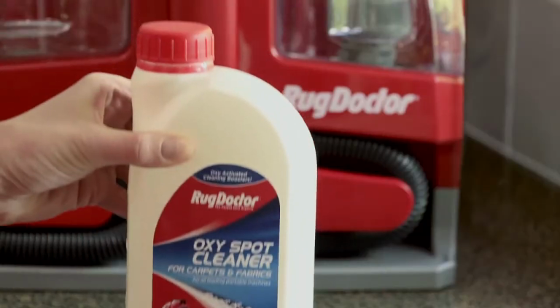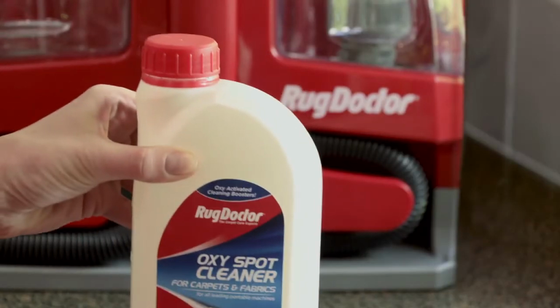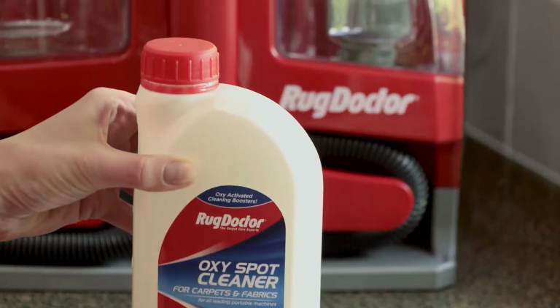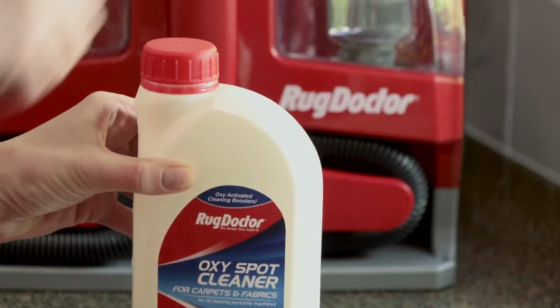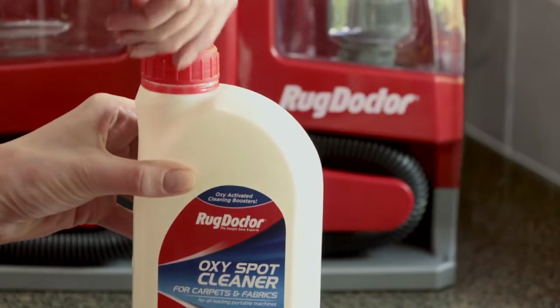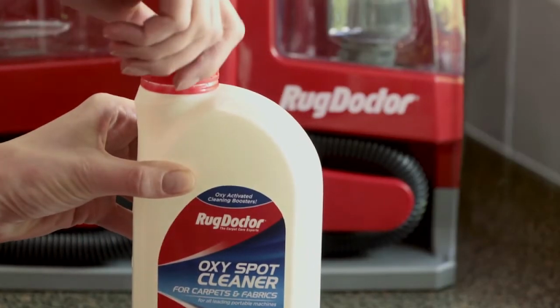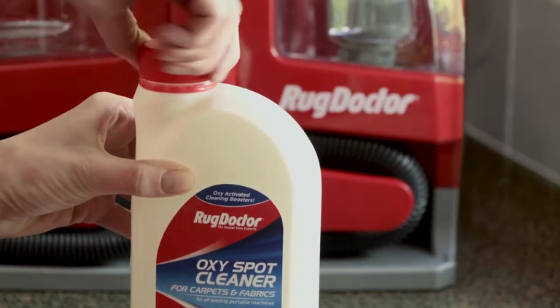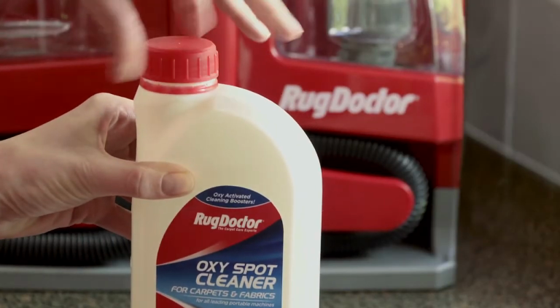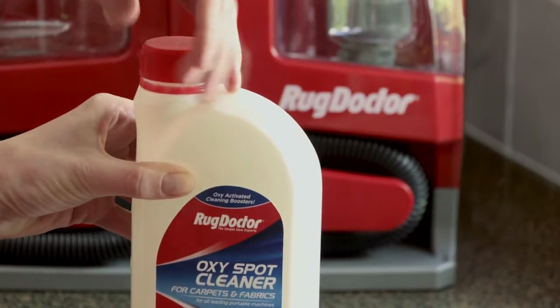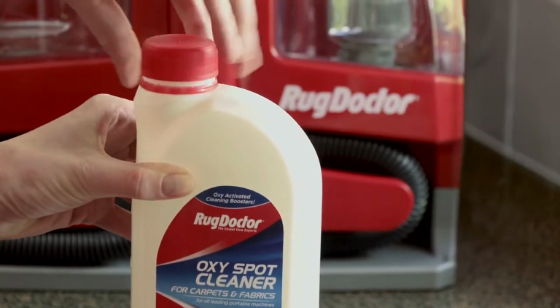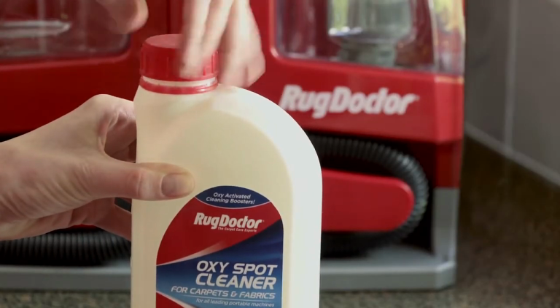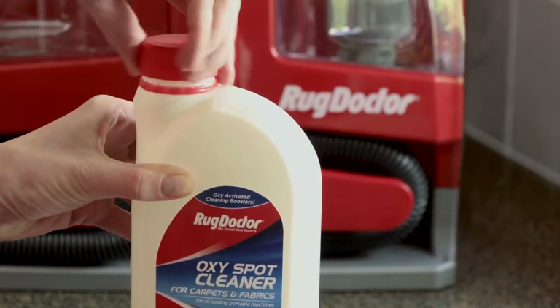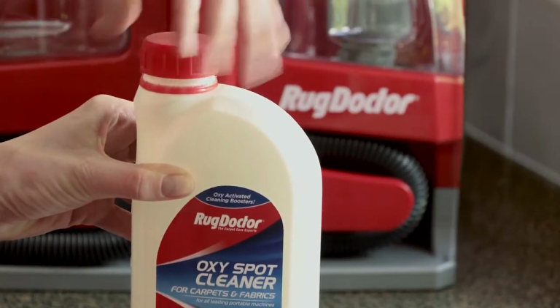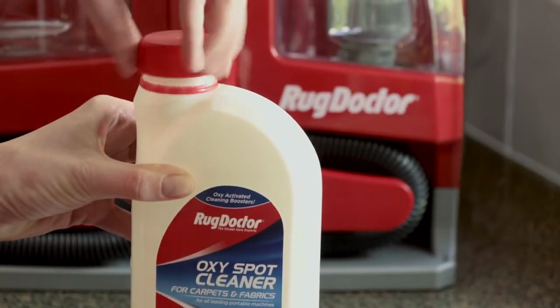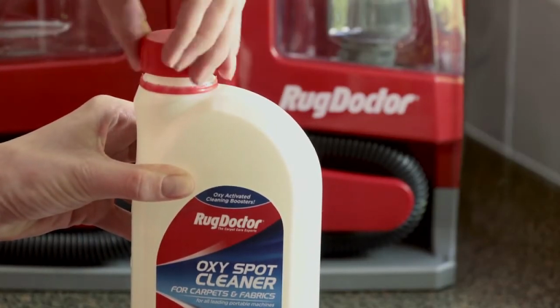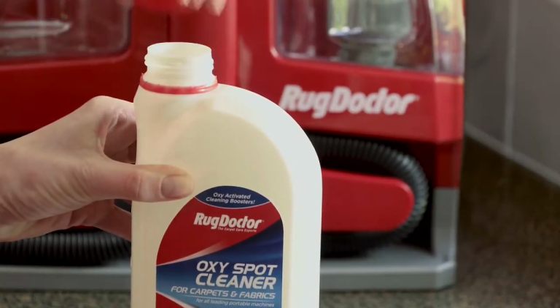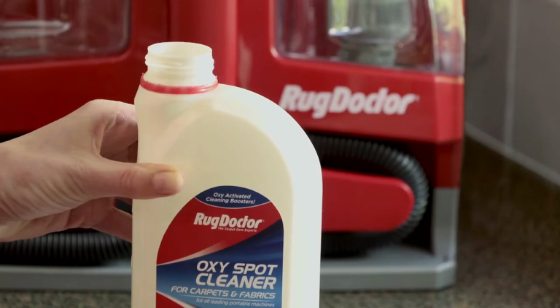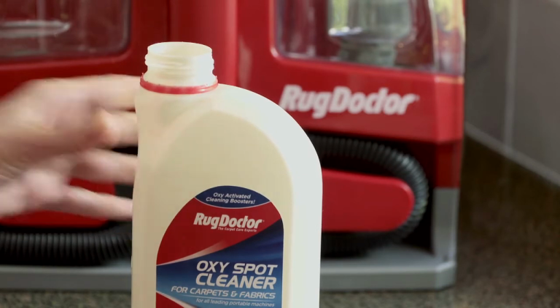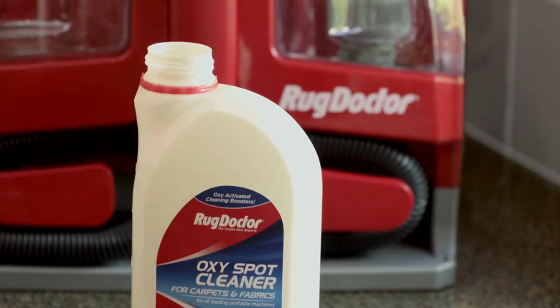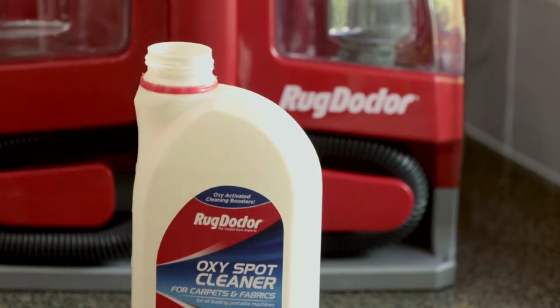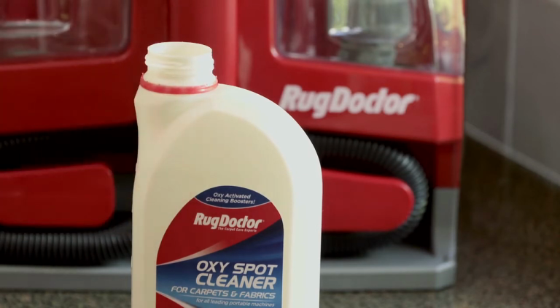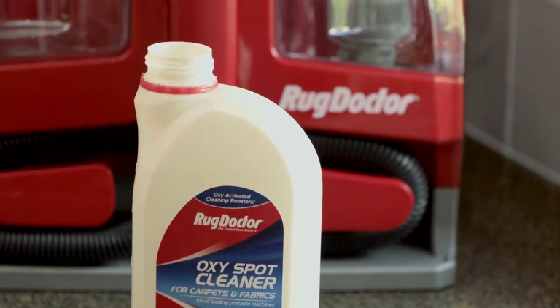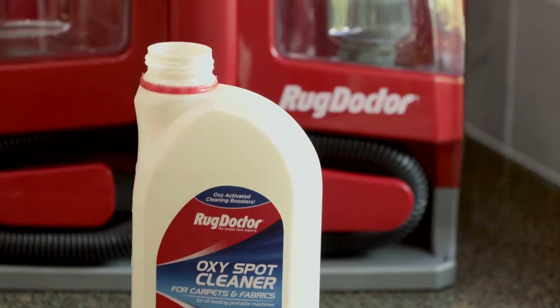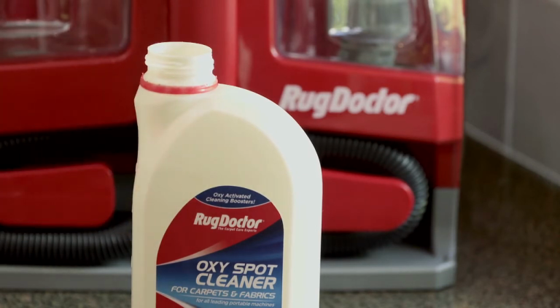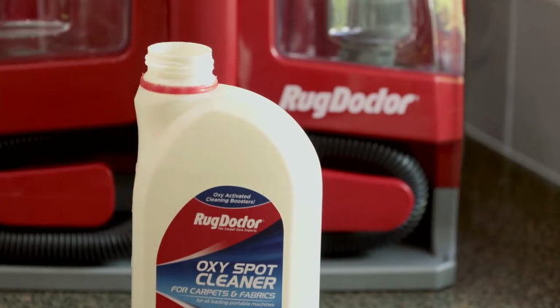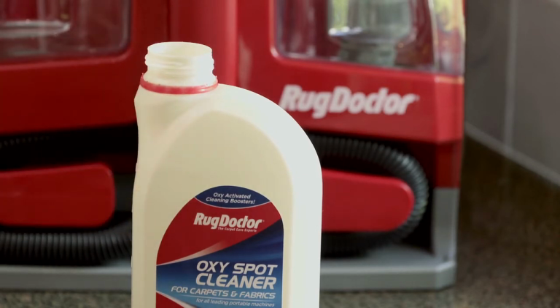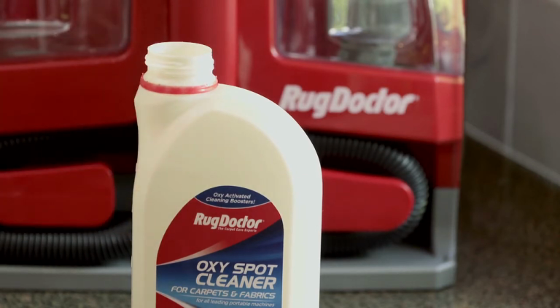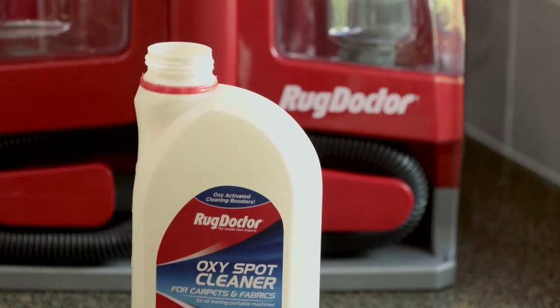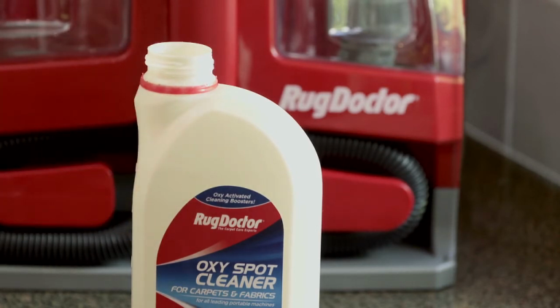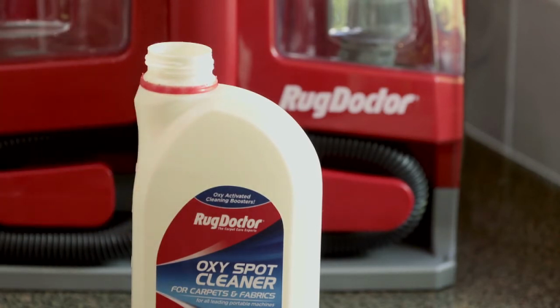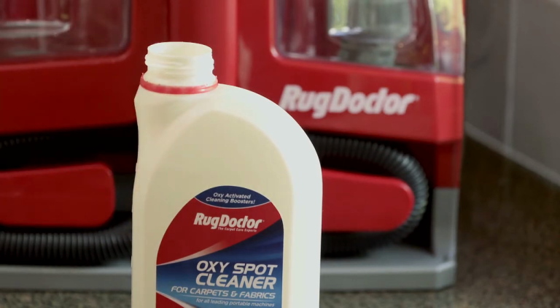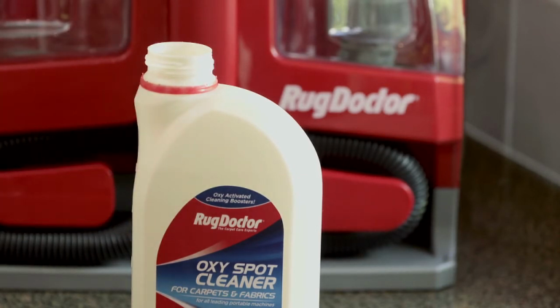First, remove the screw top from the RugDoctor spot cleaner bottle, so it's ready to pour into the tank.